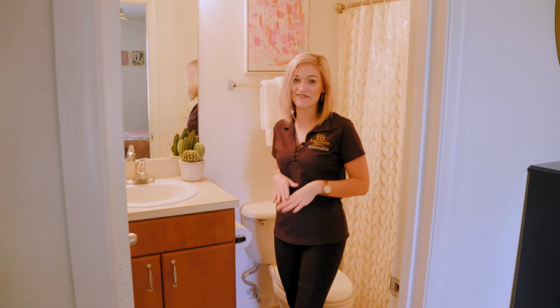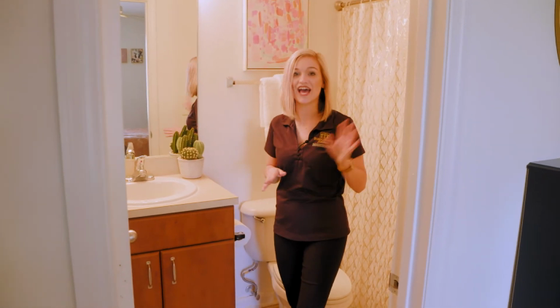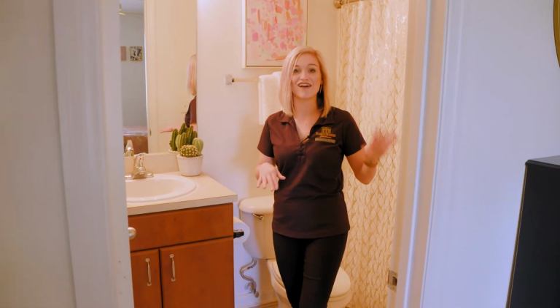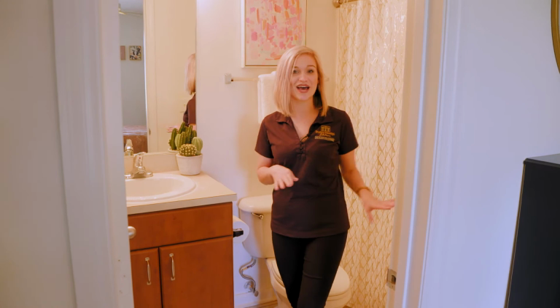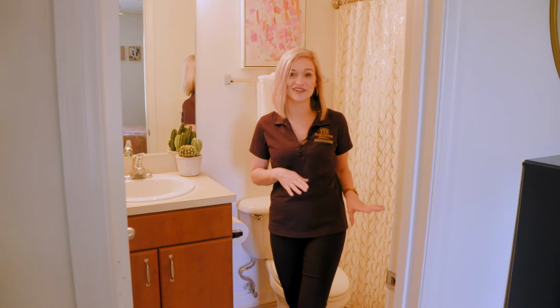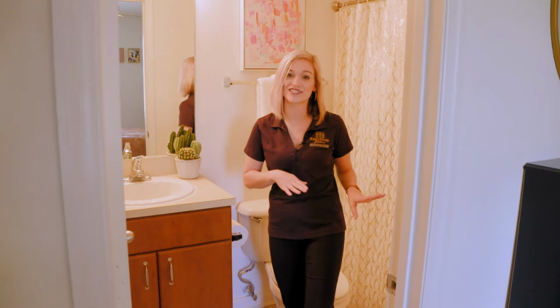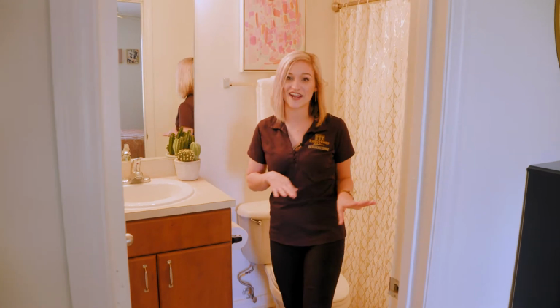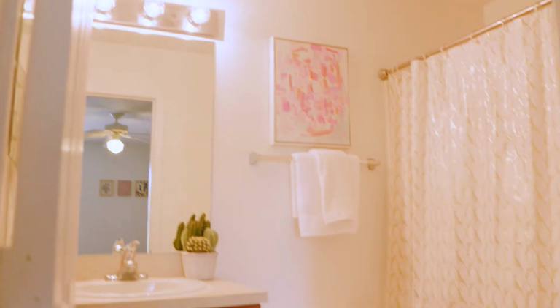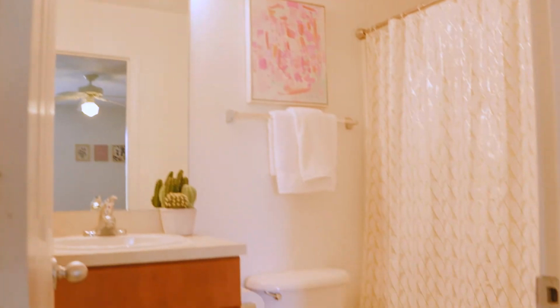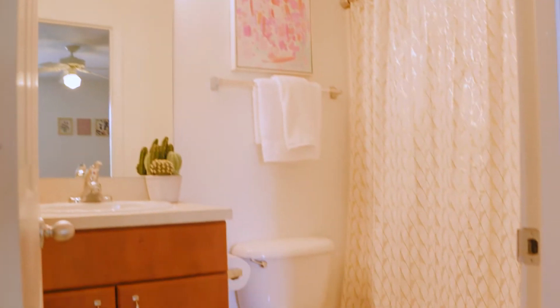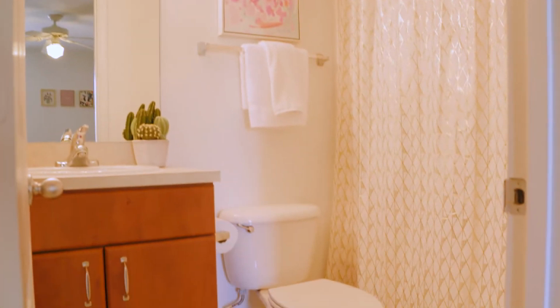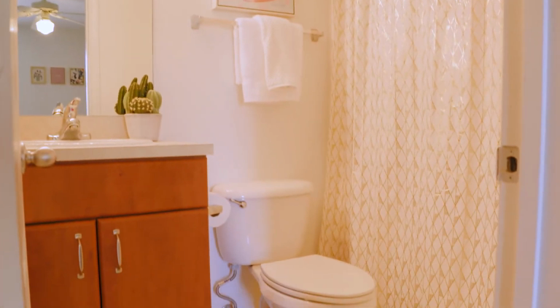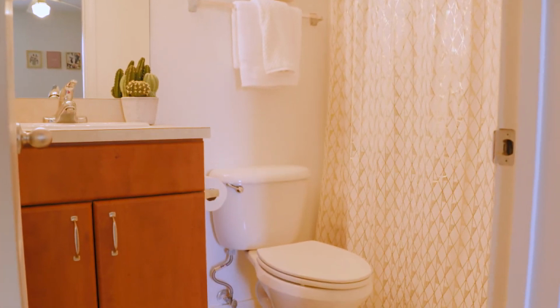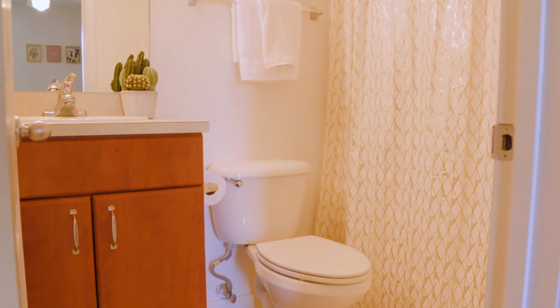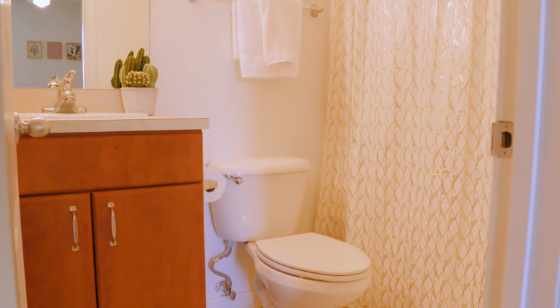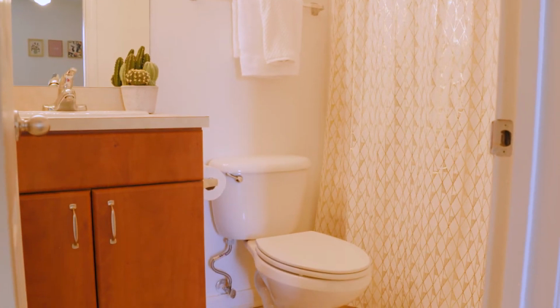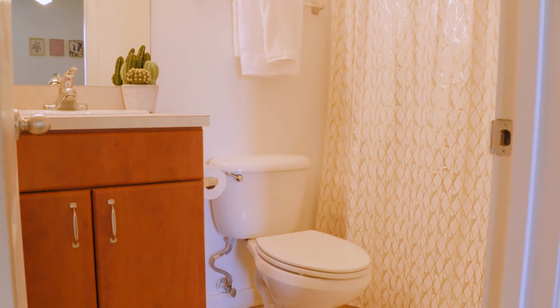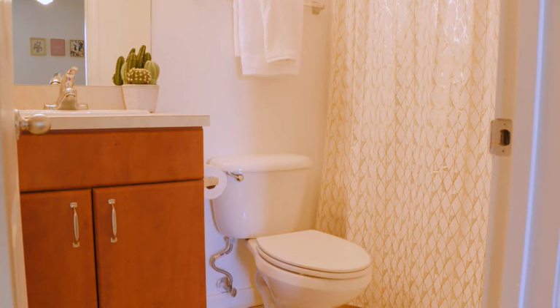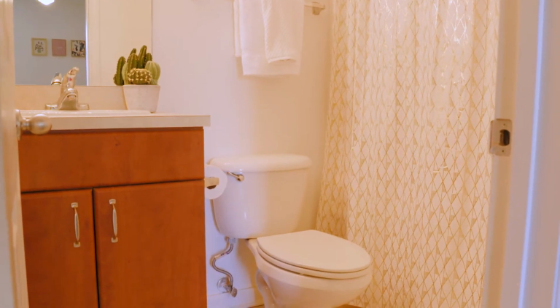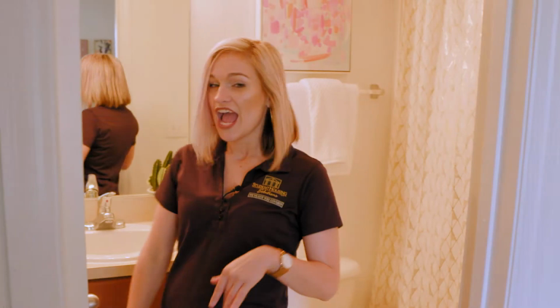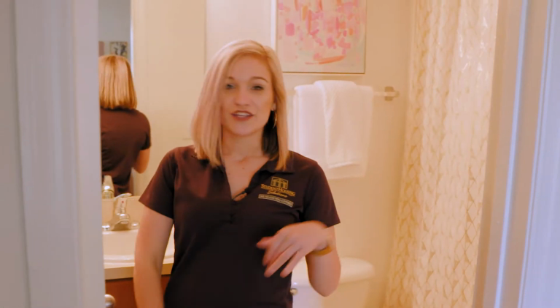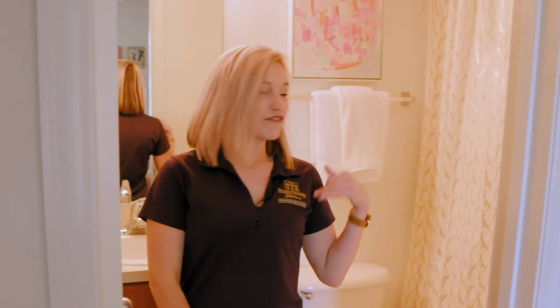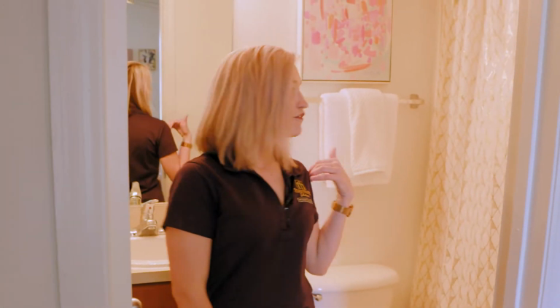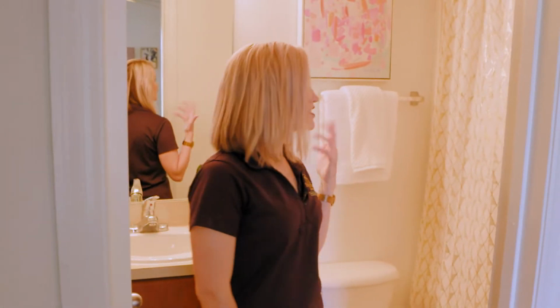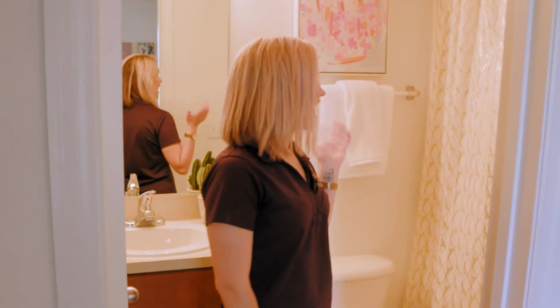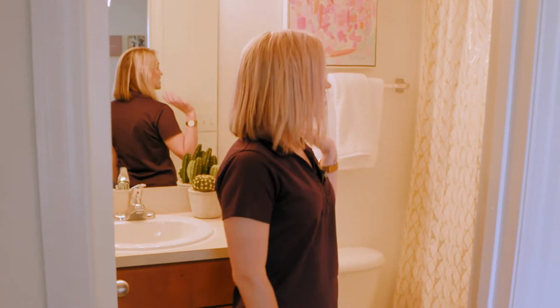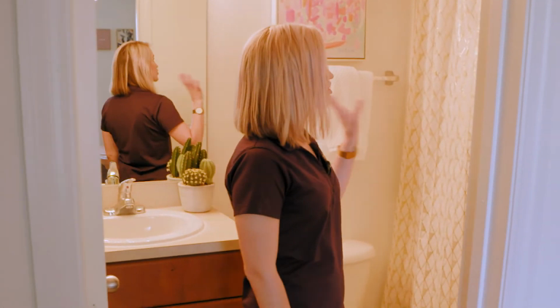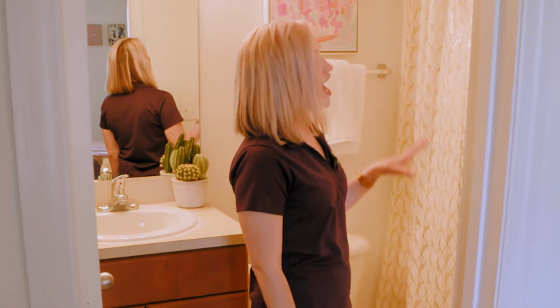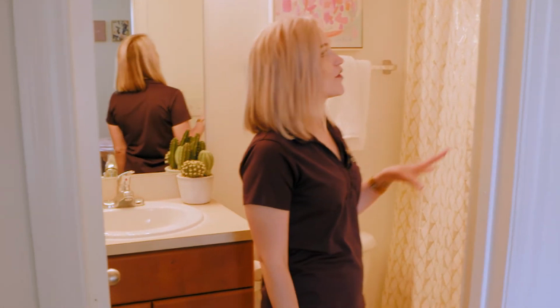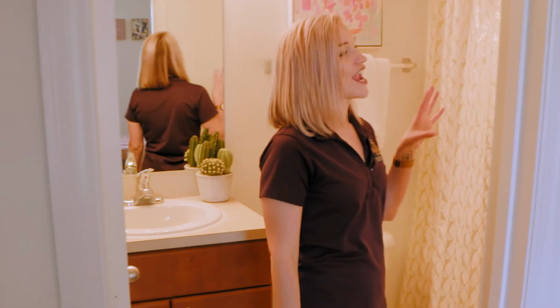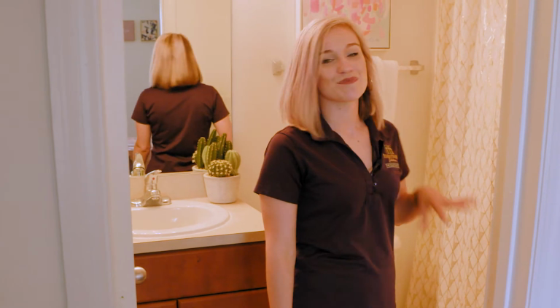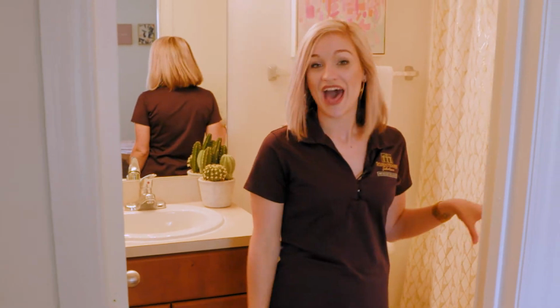You have that half bath downstairs, and up here you have plenty of storage as well as a full-size shower and bath.